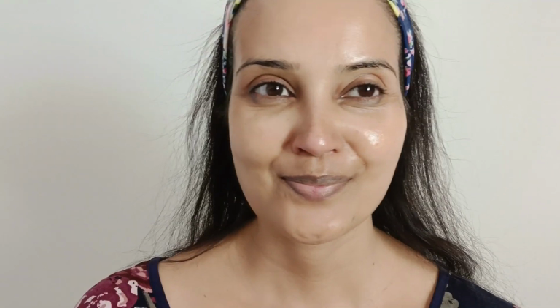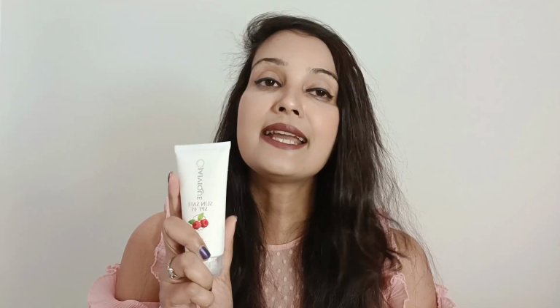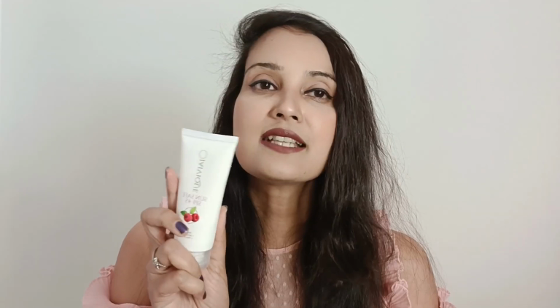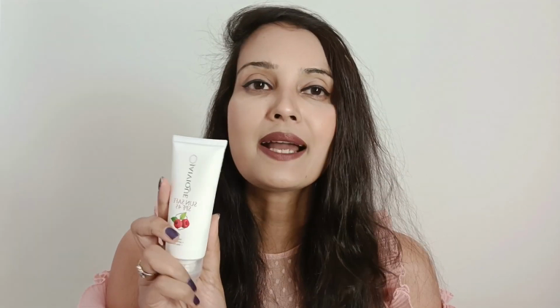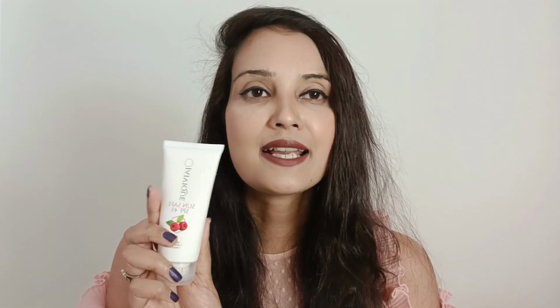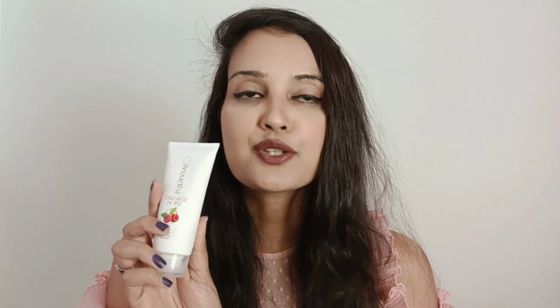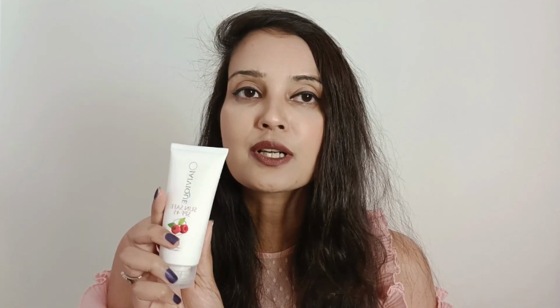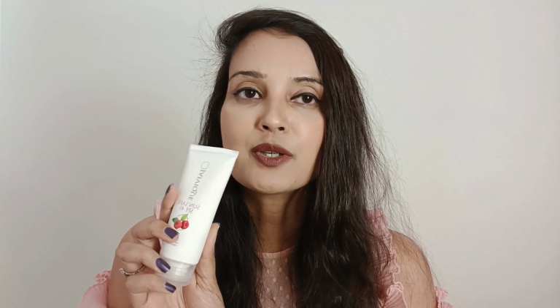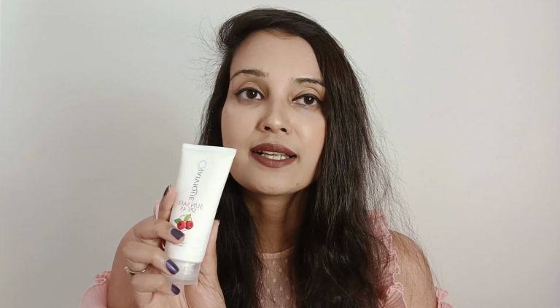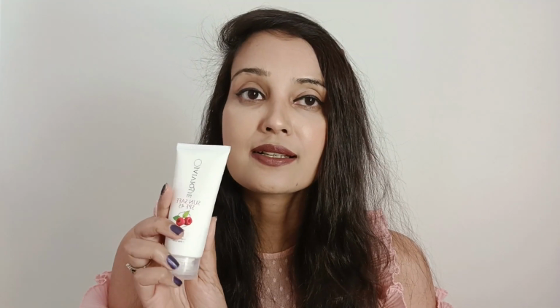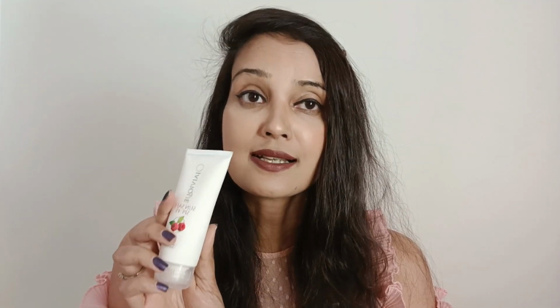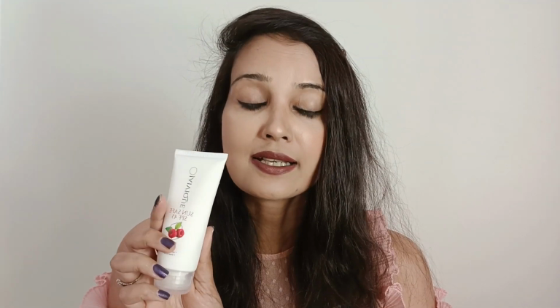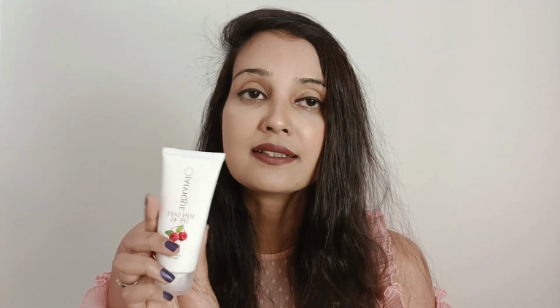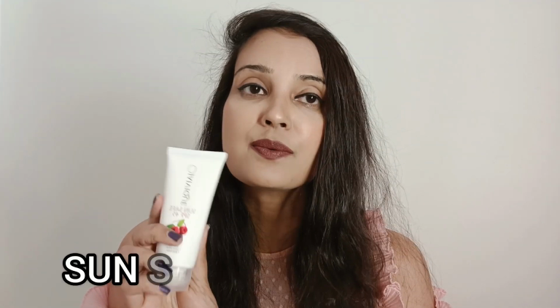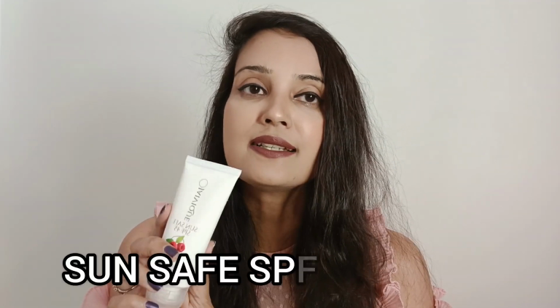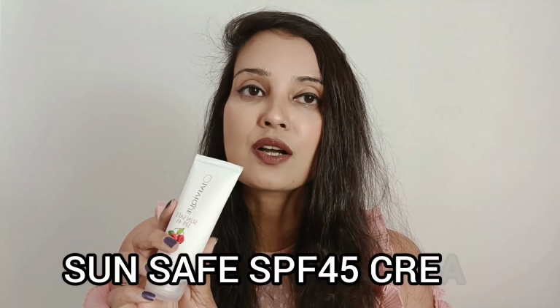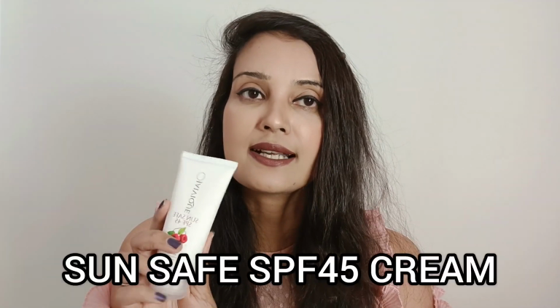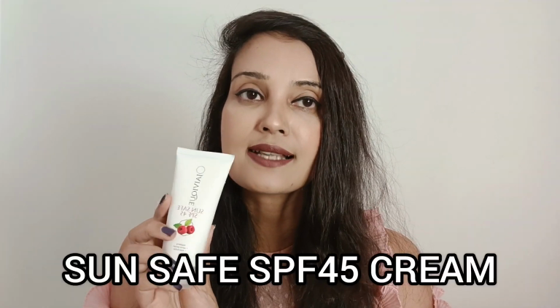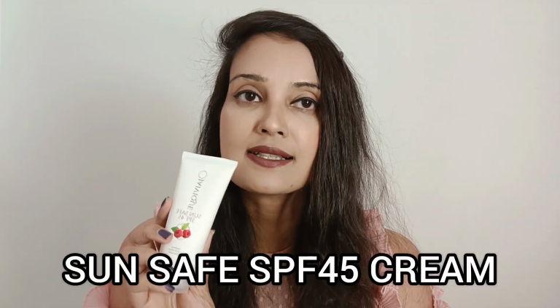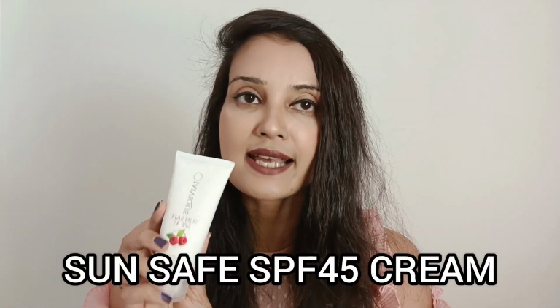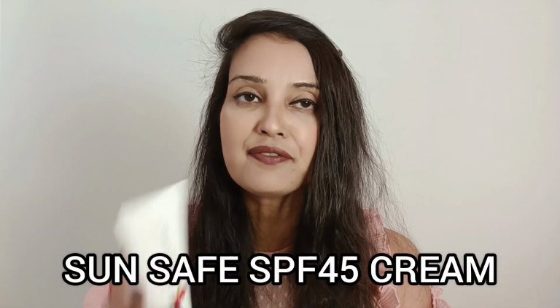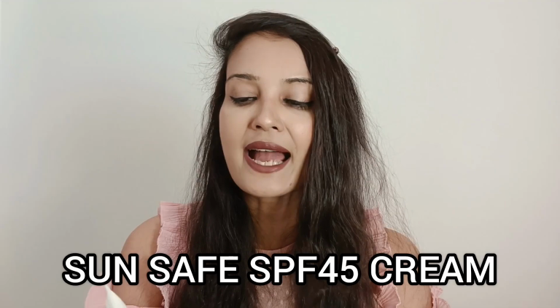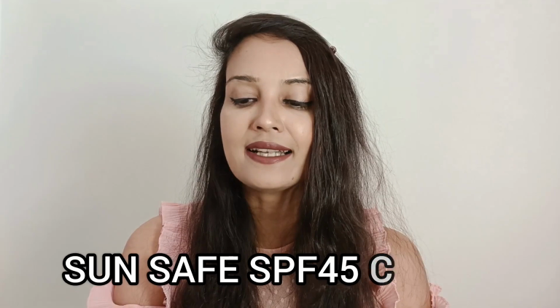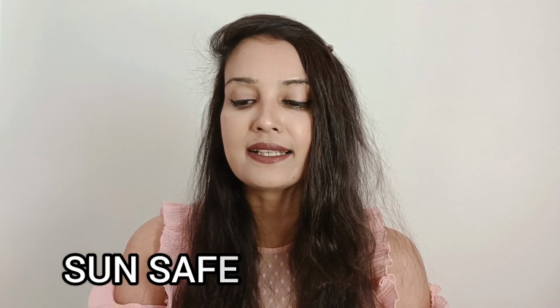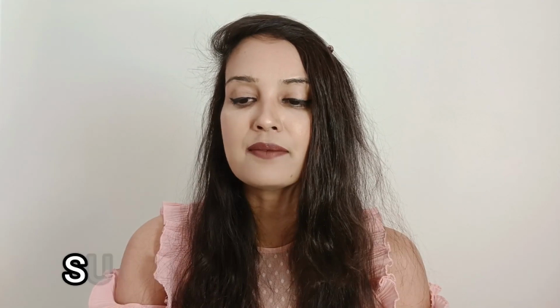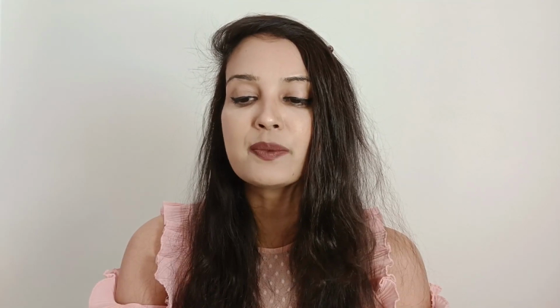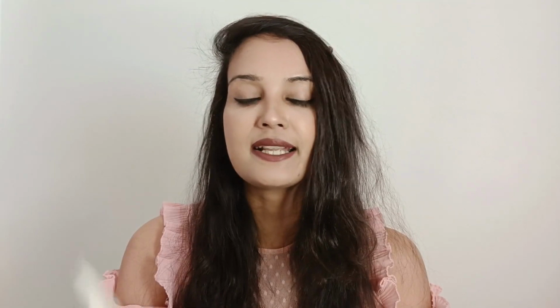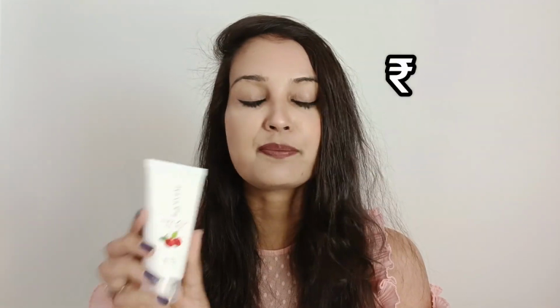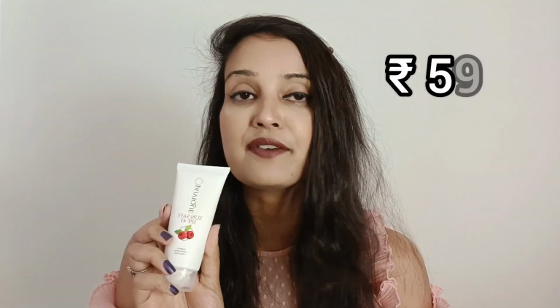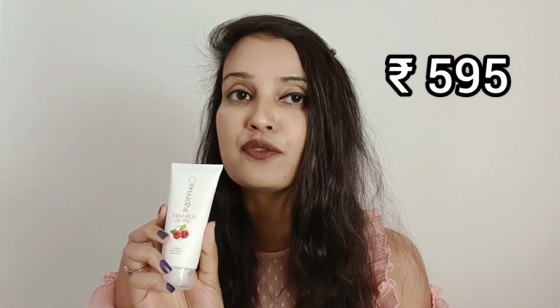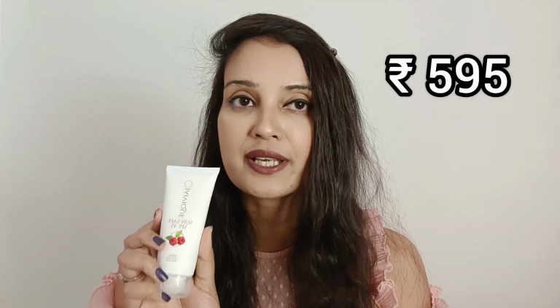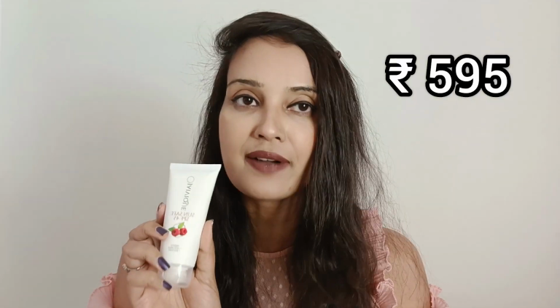Next up, I'd like to talk about their sunscreen. This one is called Sunsafe and it comes with an SPF of 45.